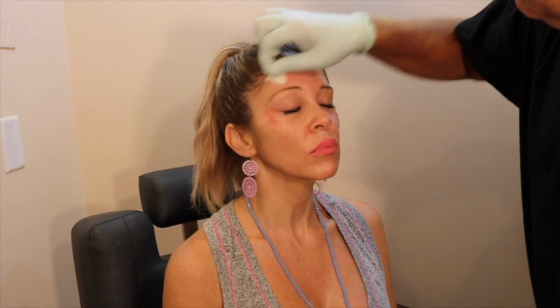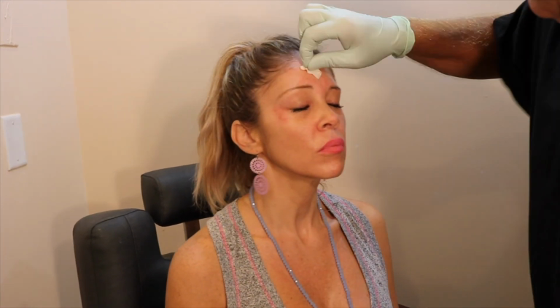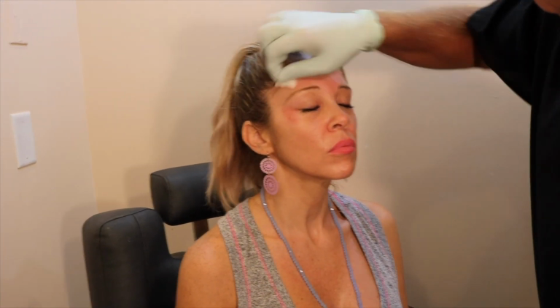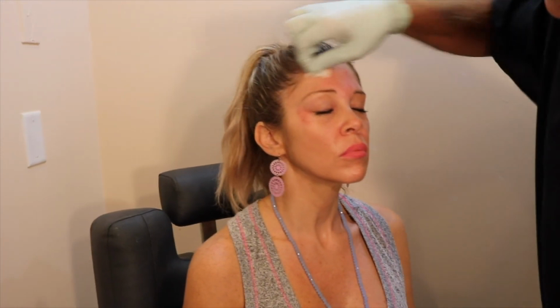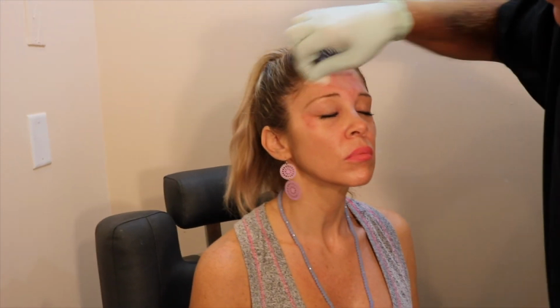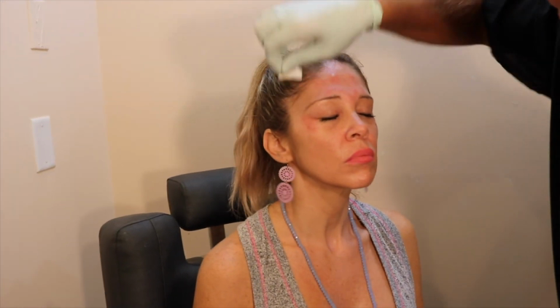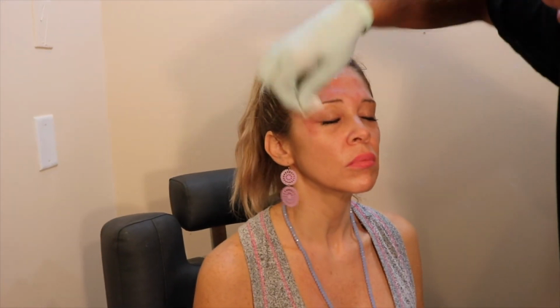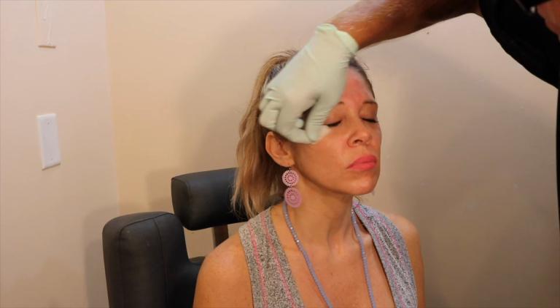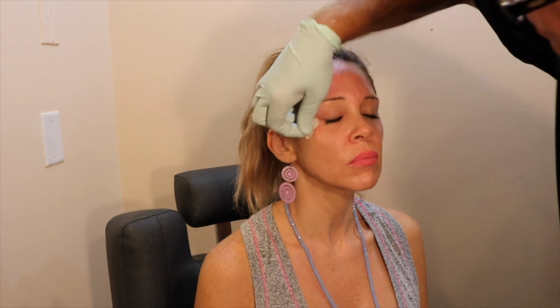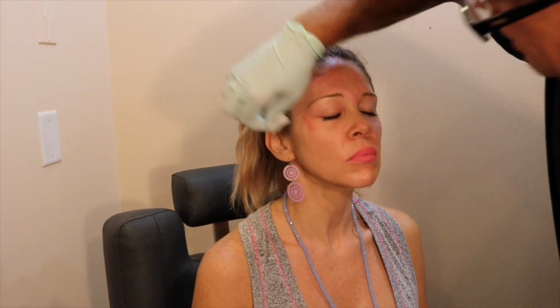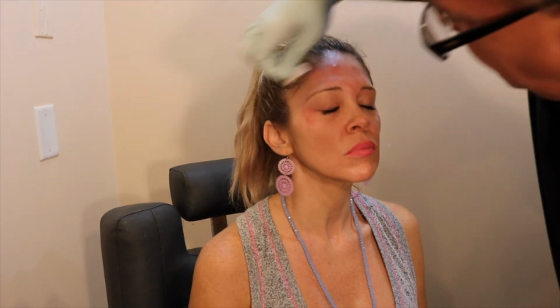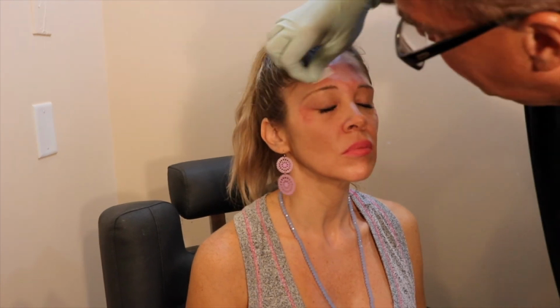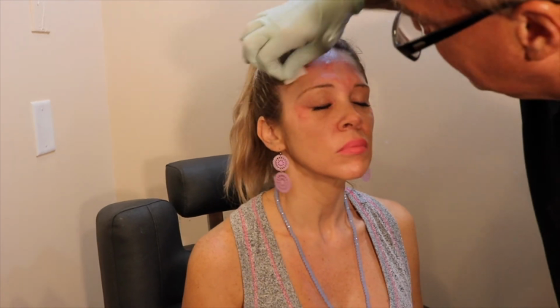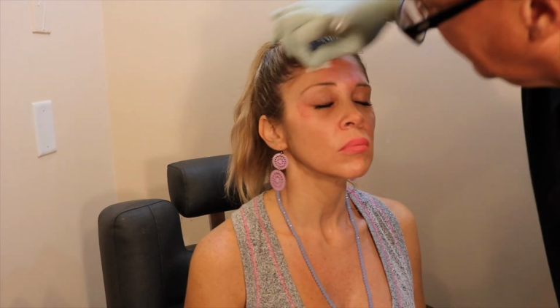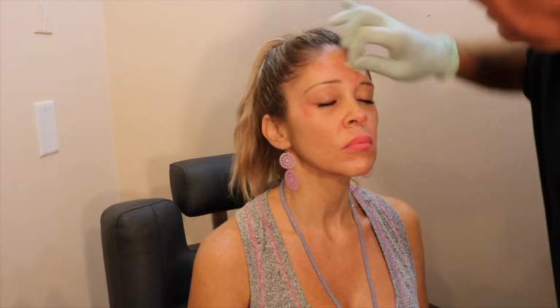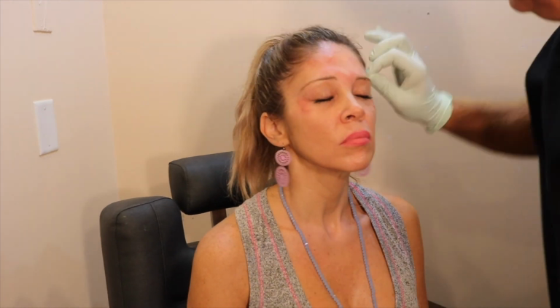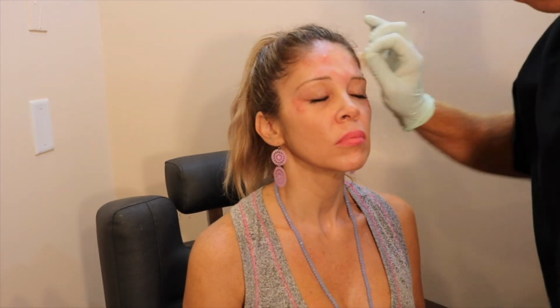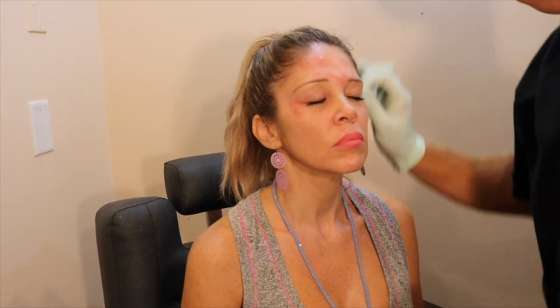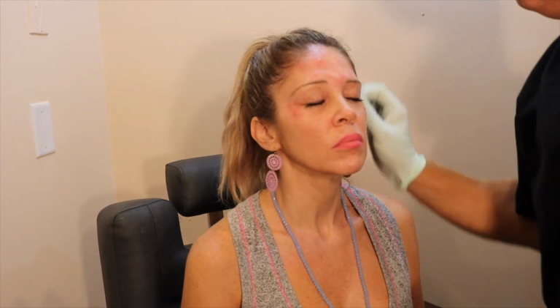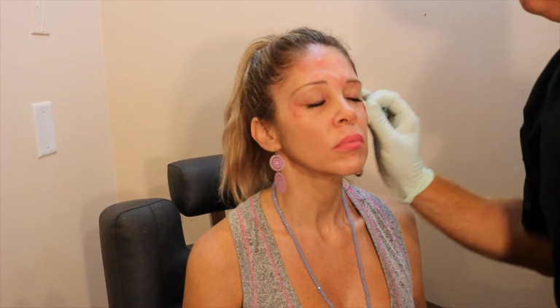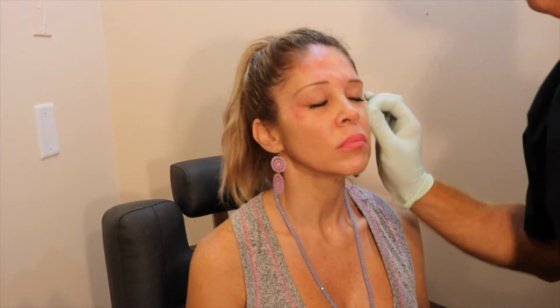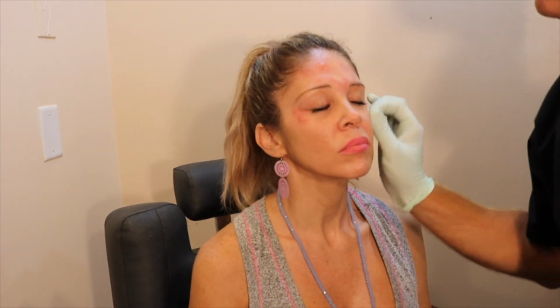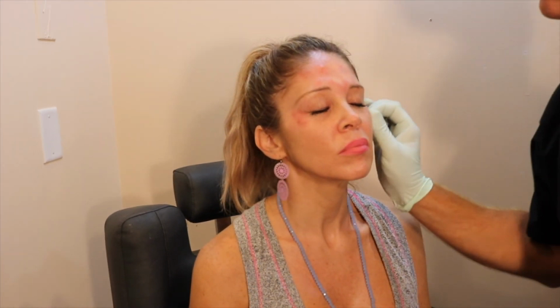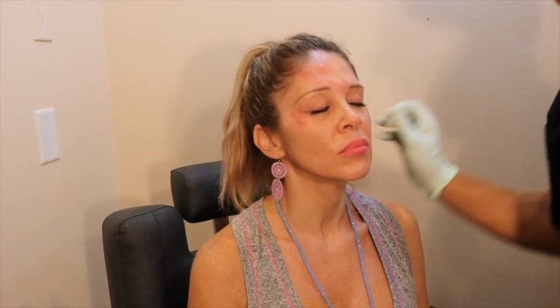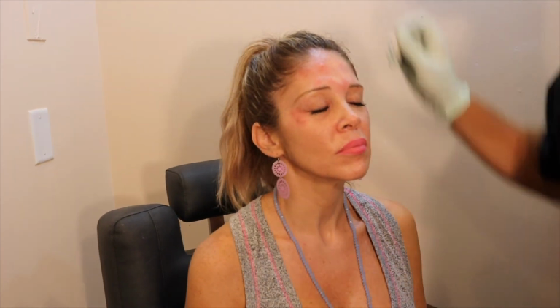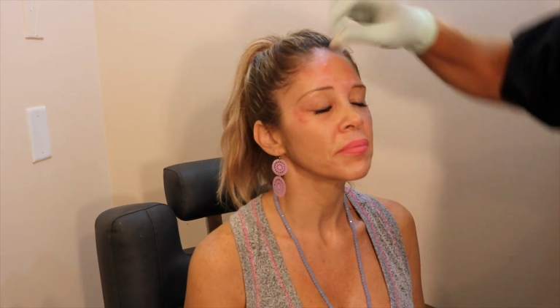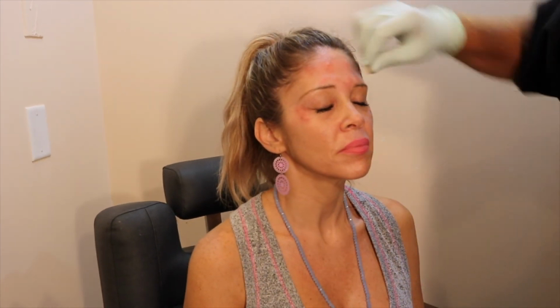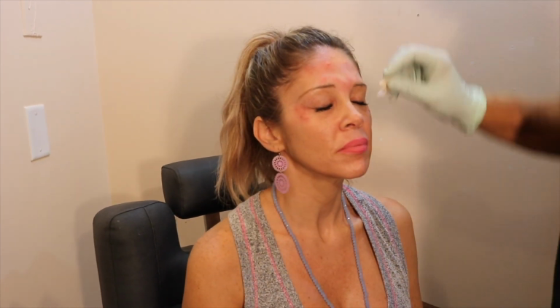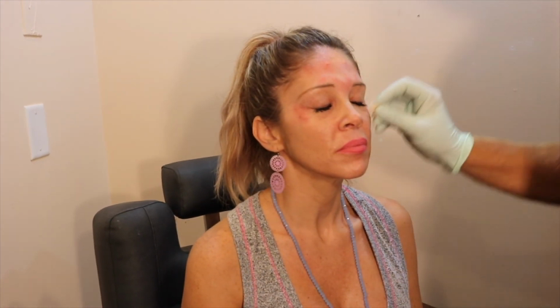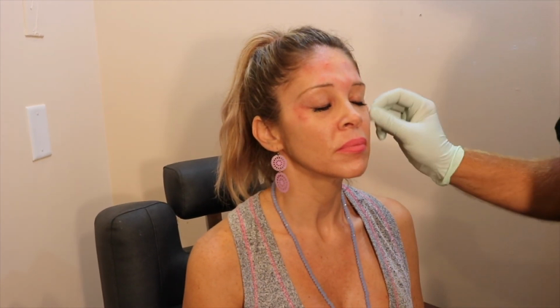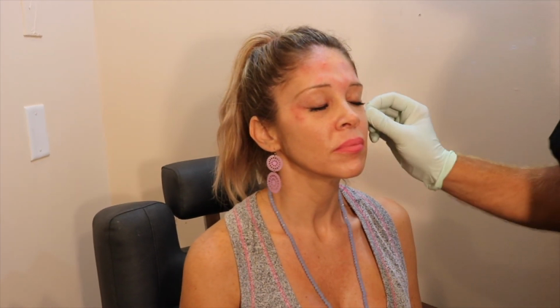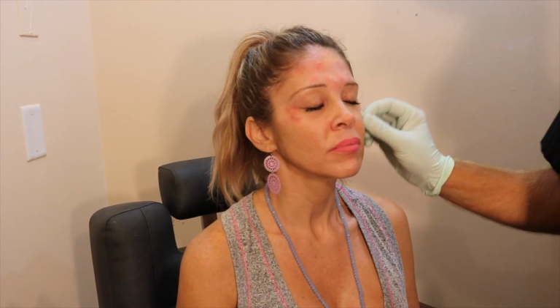Botox will take about three to seven days to kick in, and then she's all set to go.